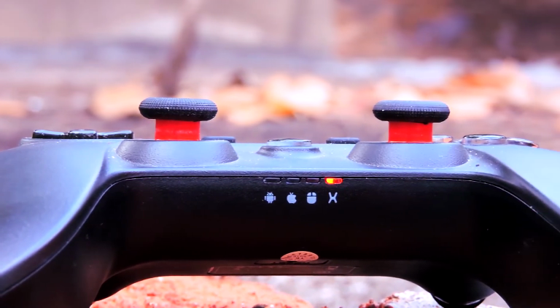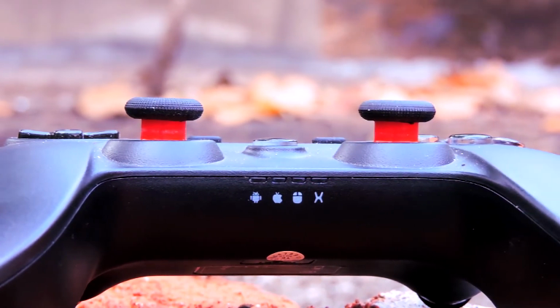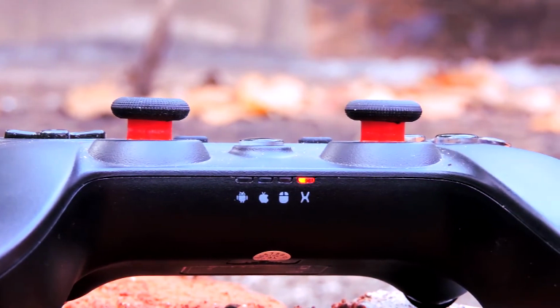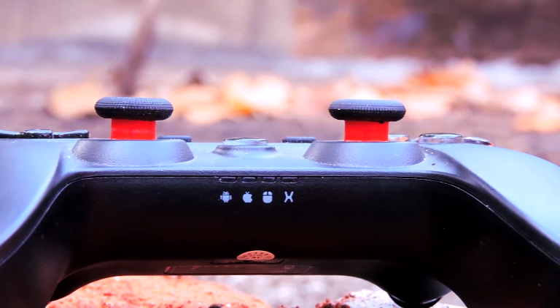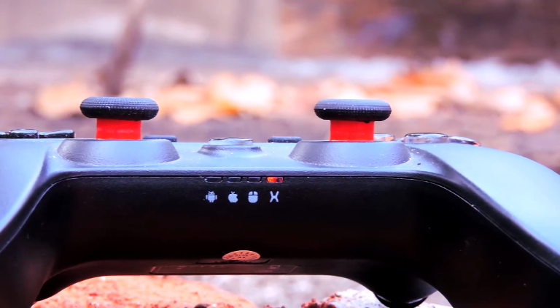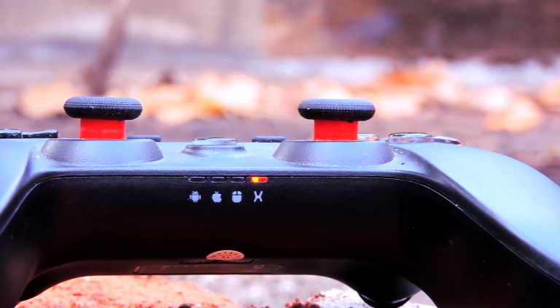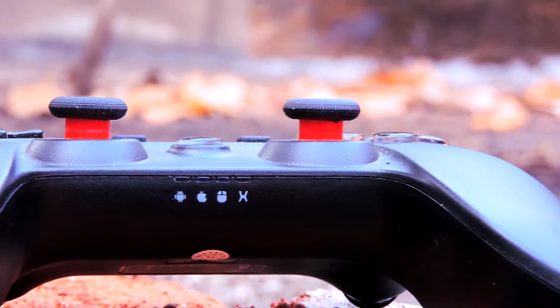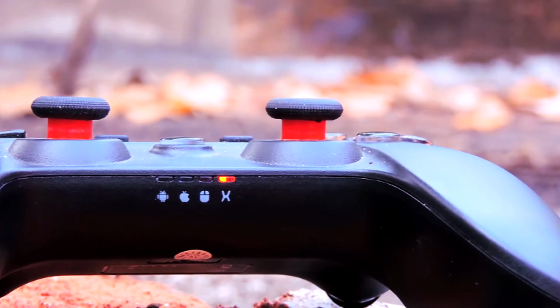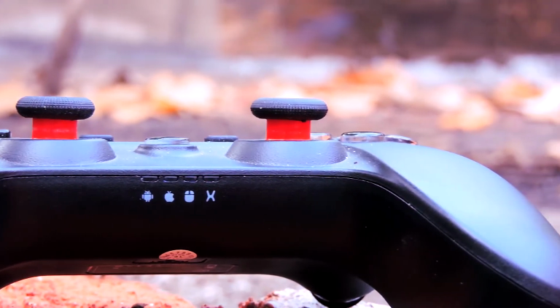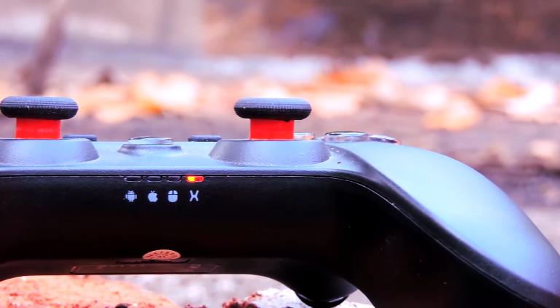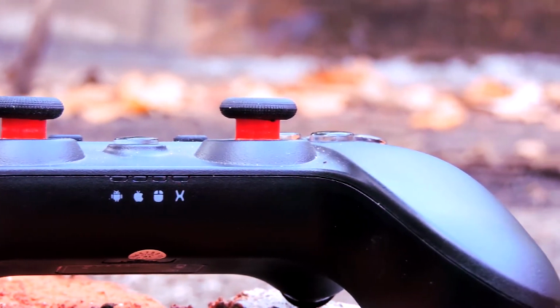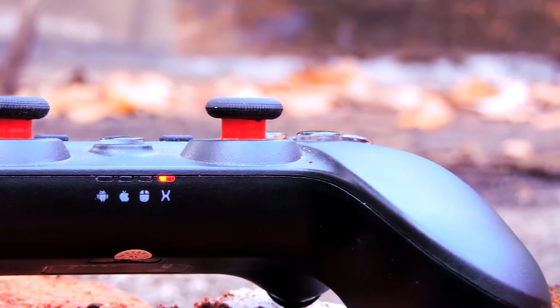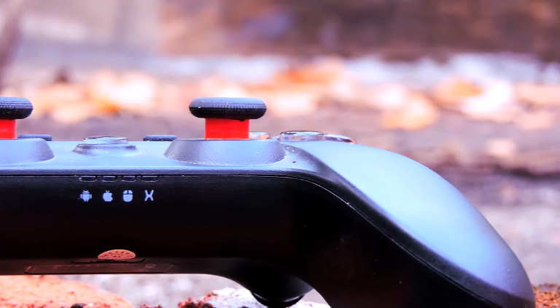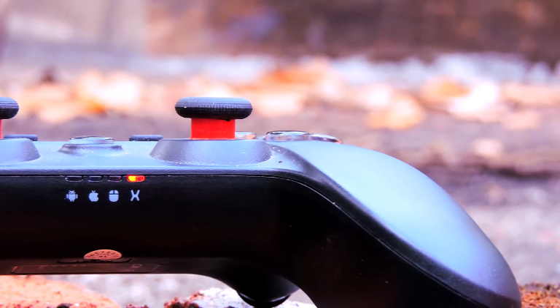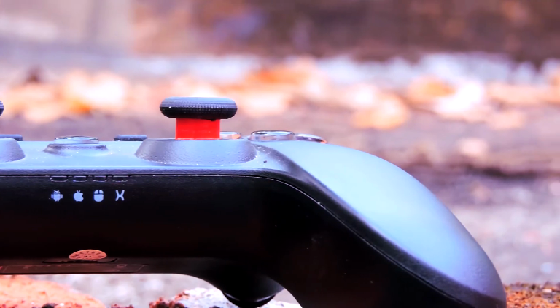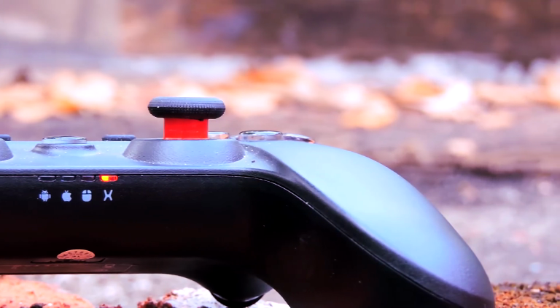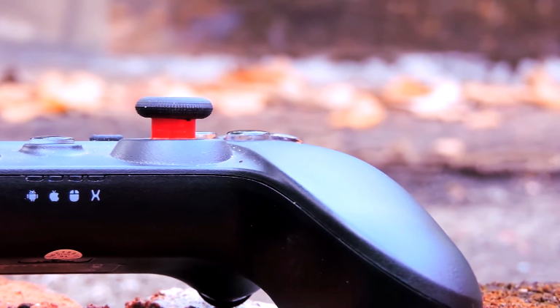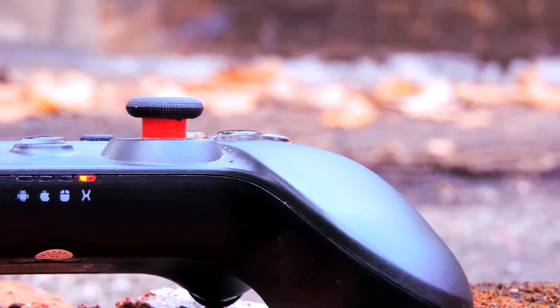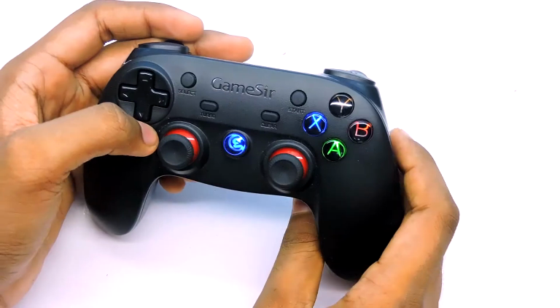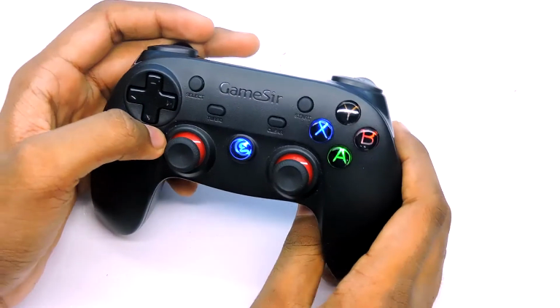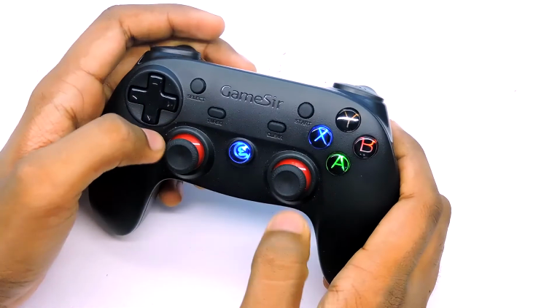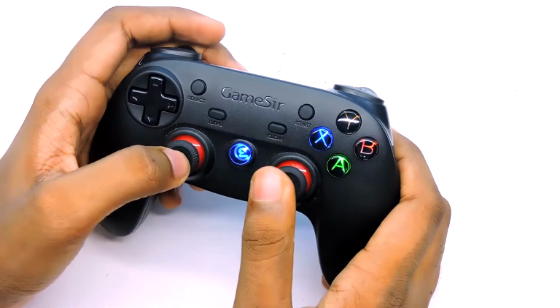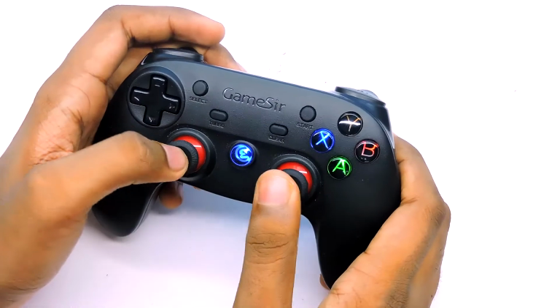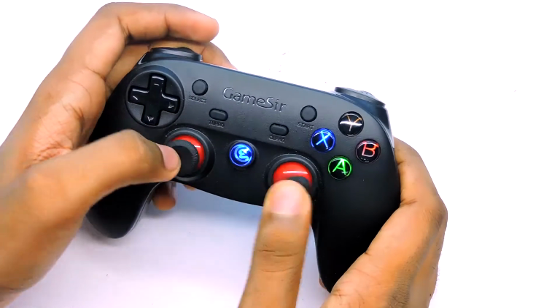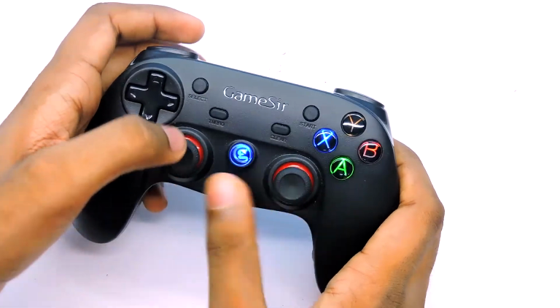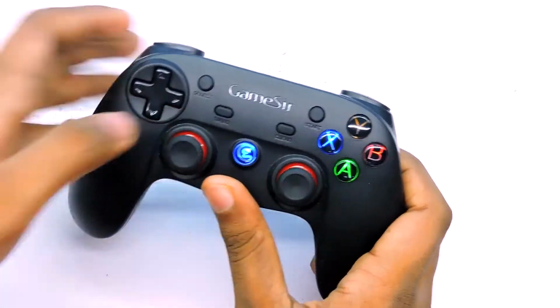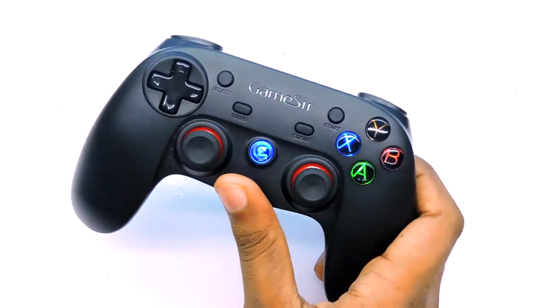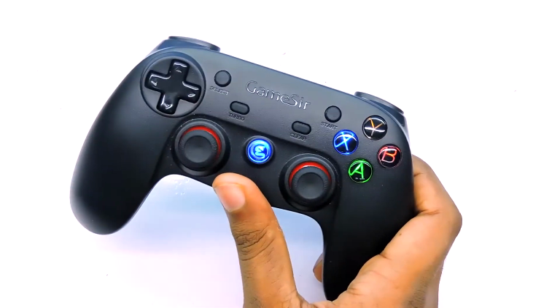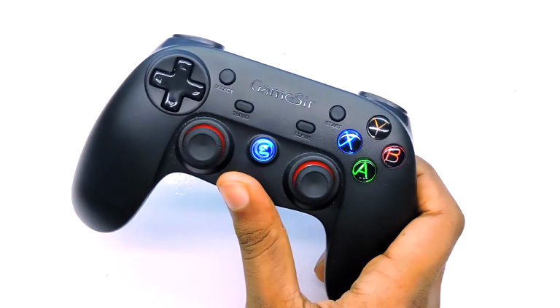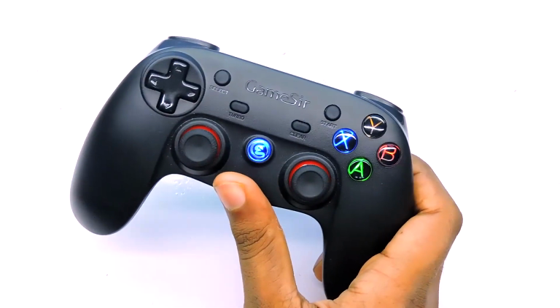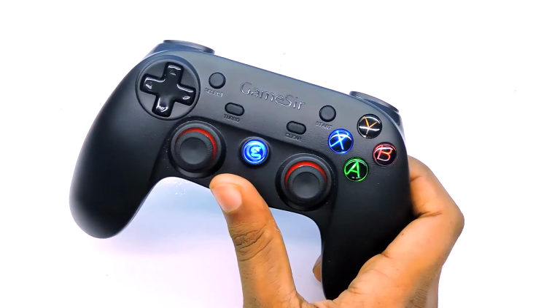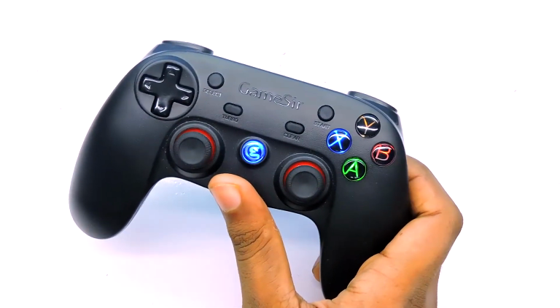So now I'm going to share my experience. This thing is very comfortable to hold as well as very easy to set up if you read the manual.